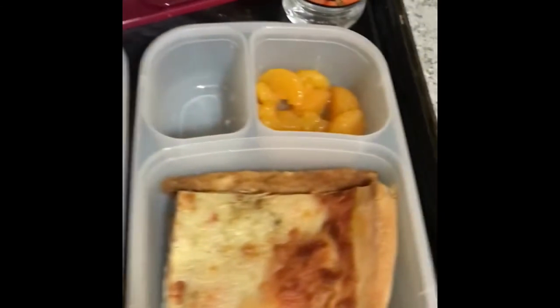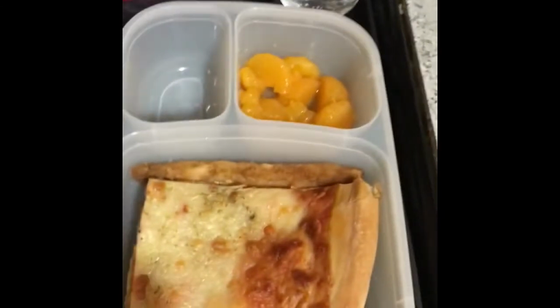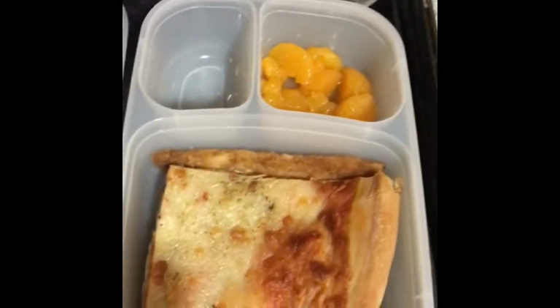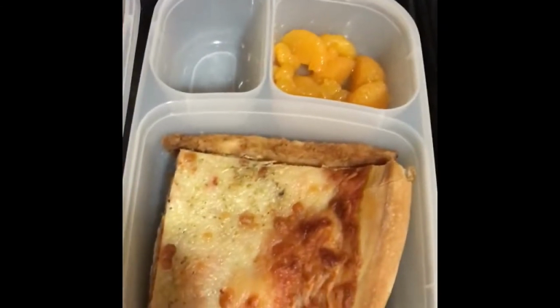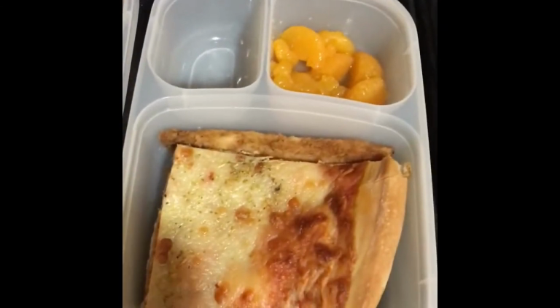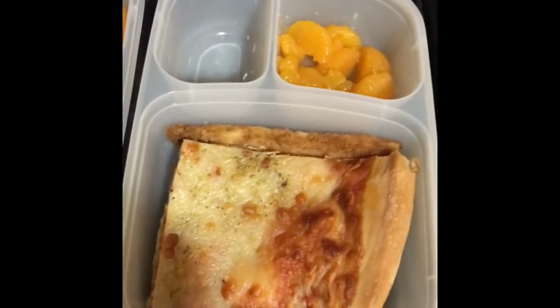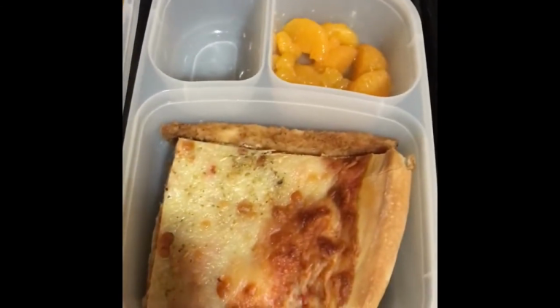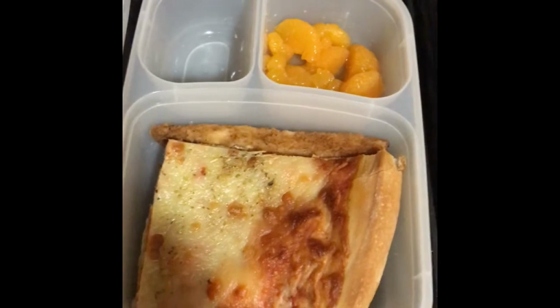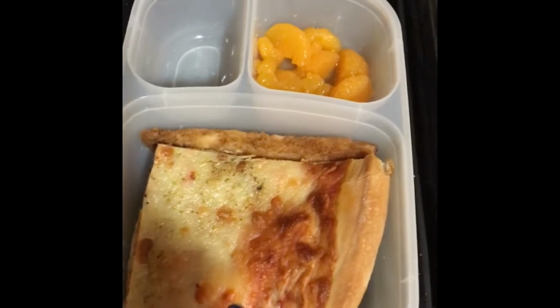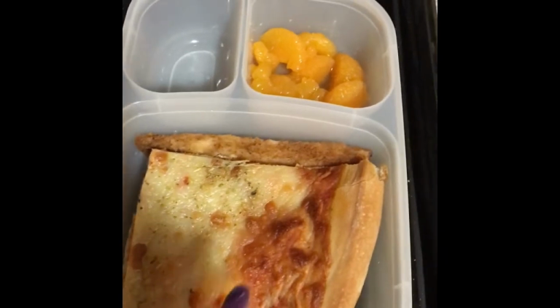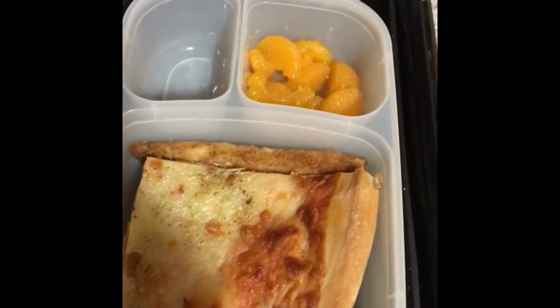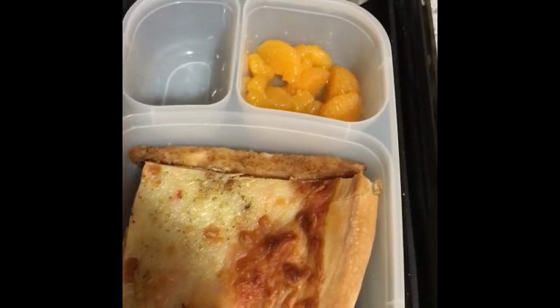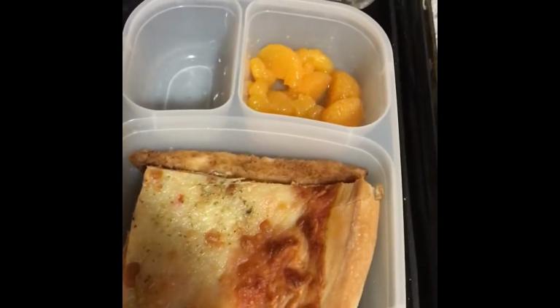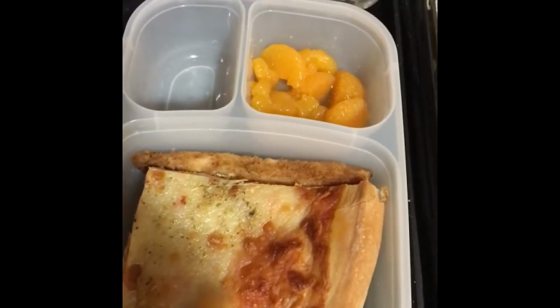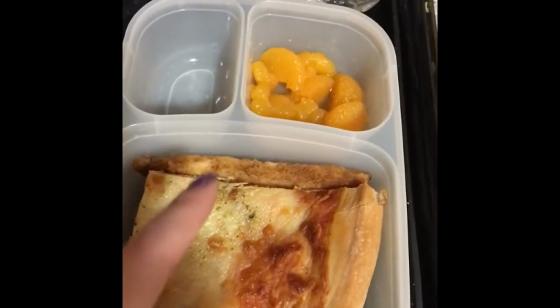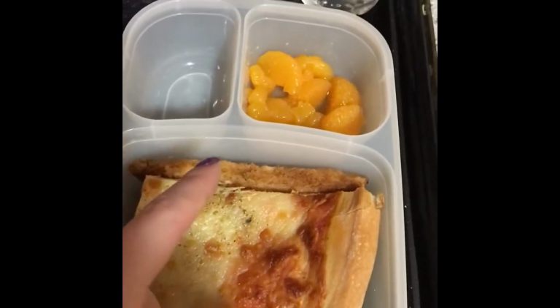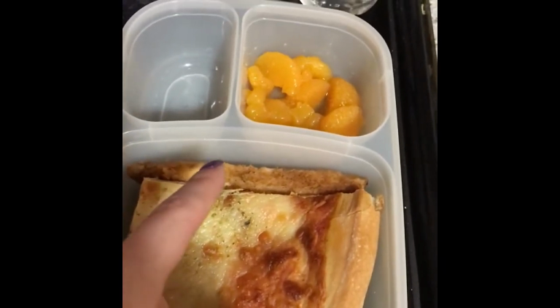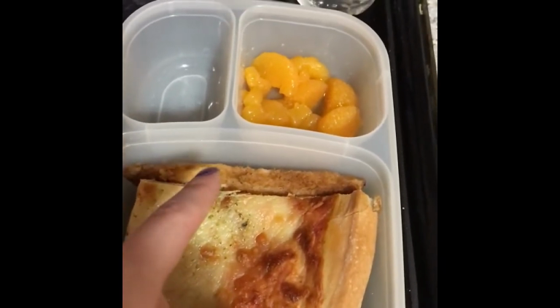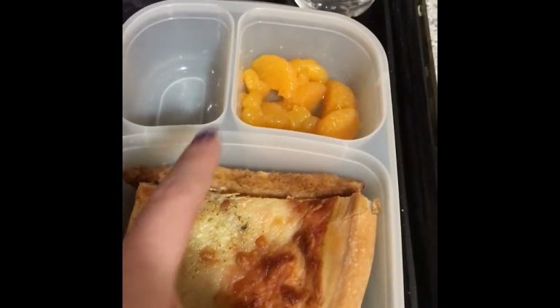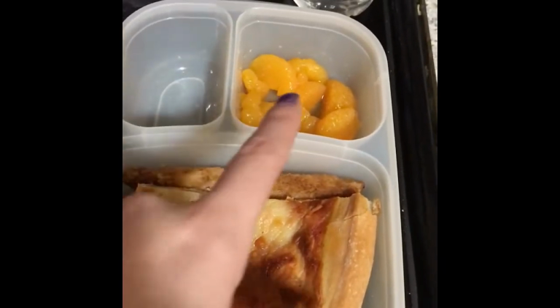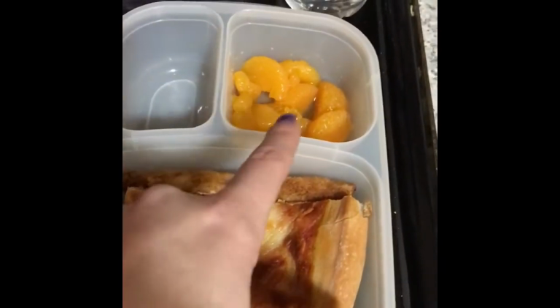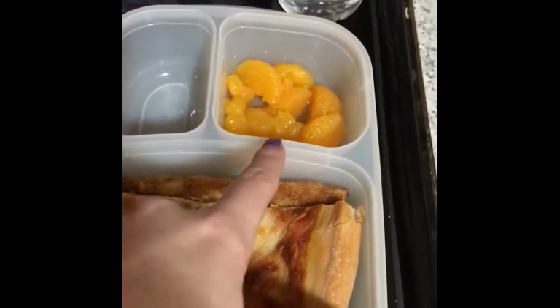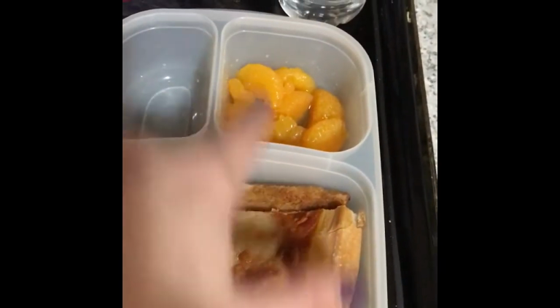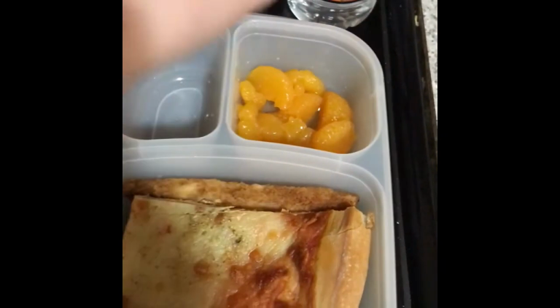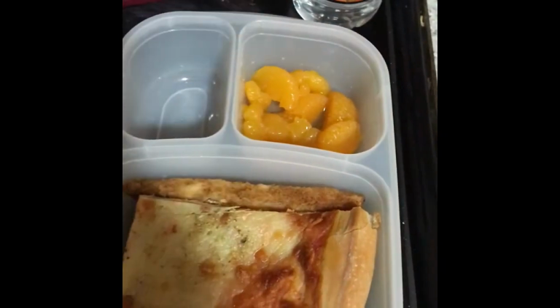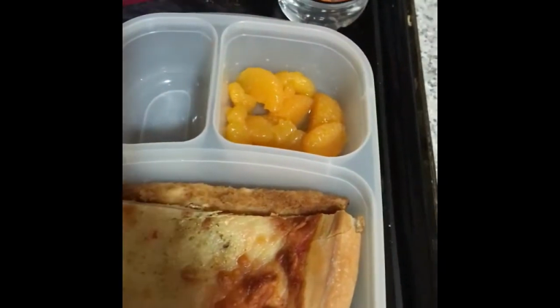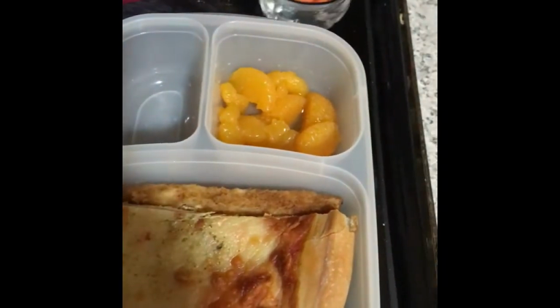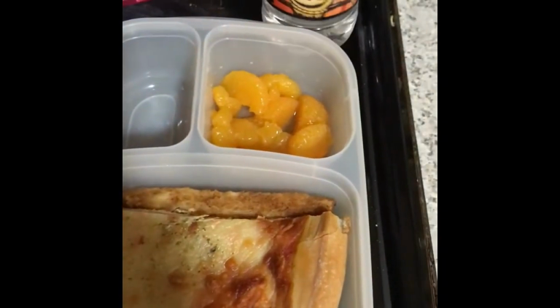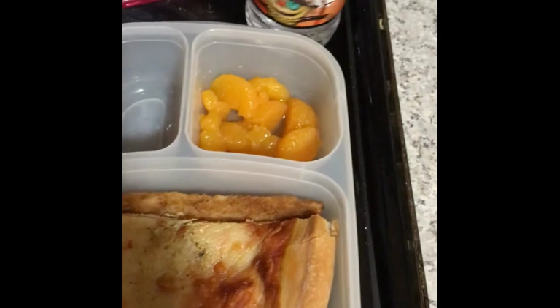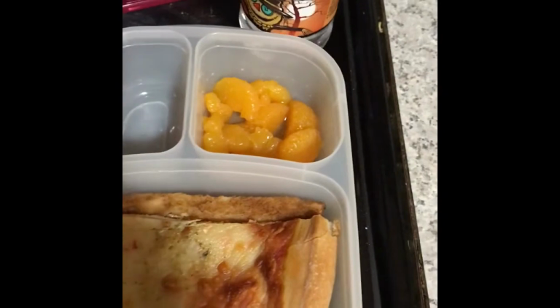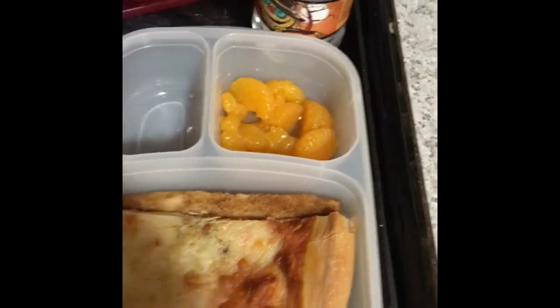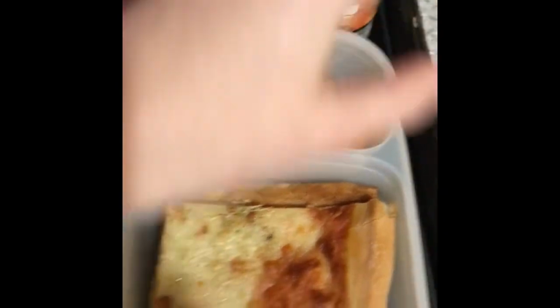And then this is my second grader. She's having a piece of cheese pizza, a jojo, some oranges, and a water with her lunch.